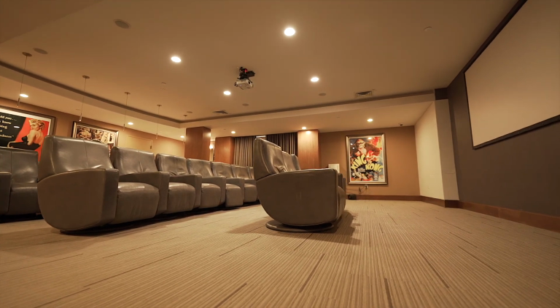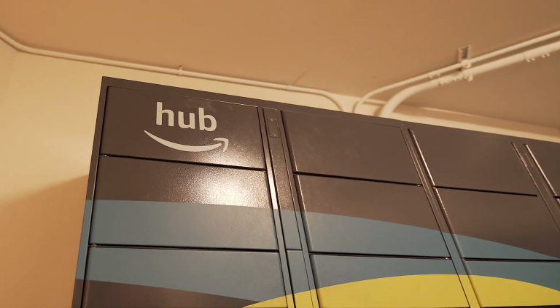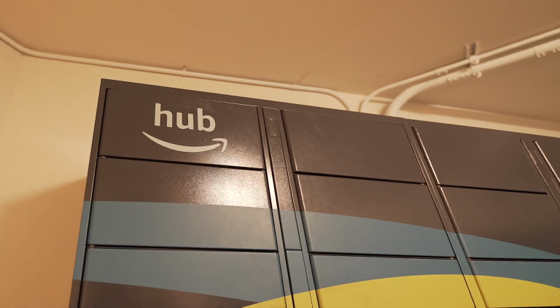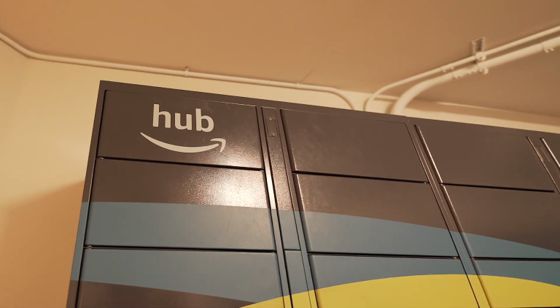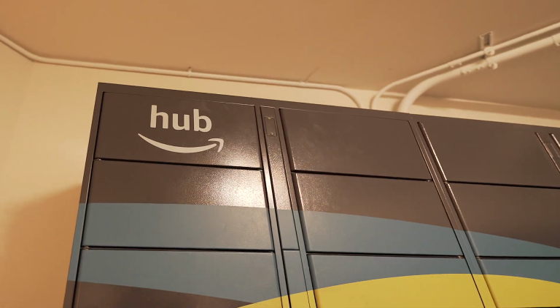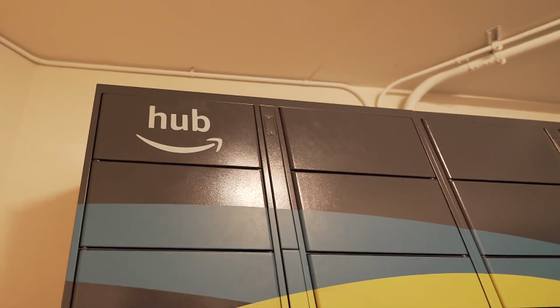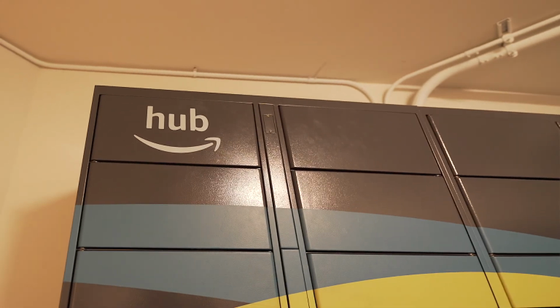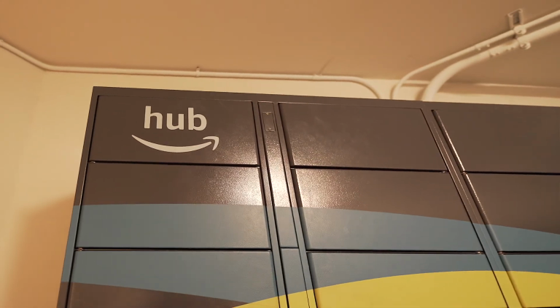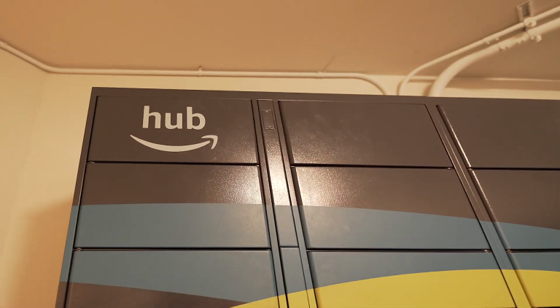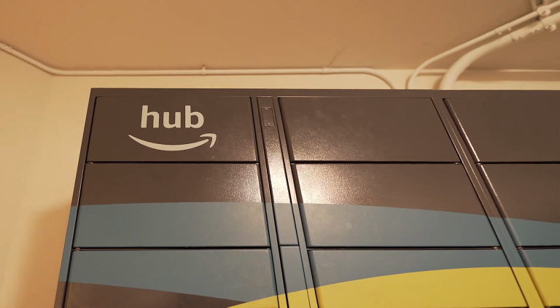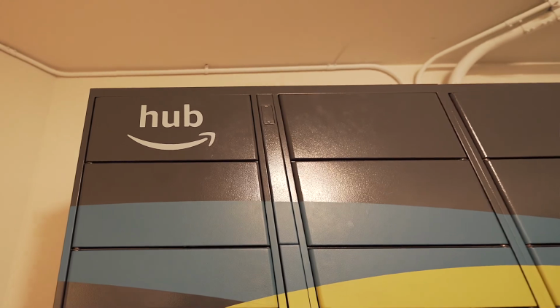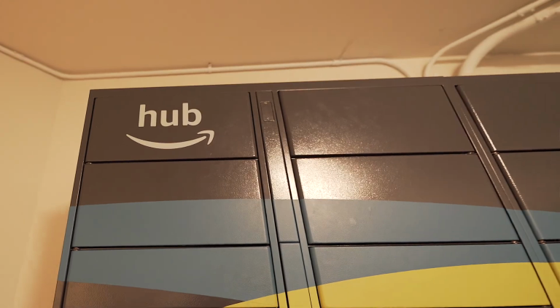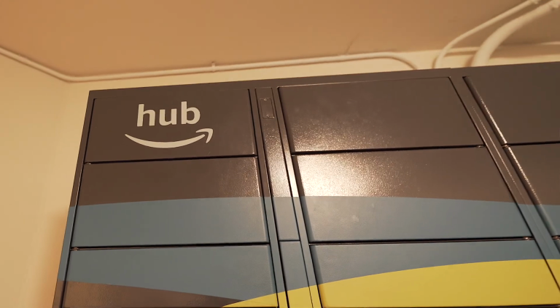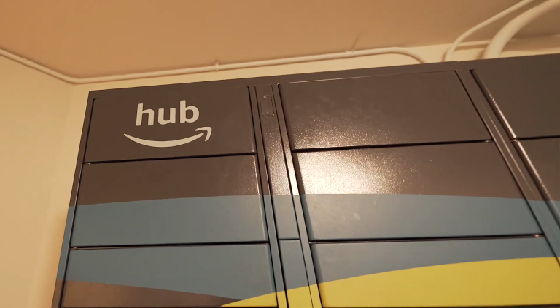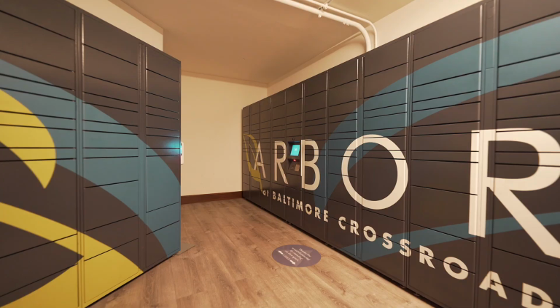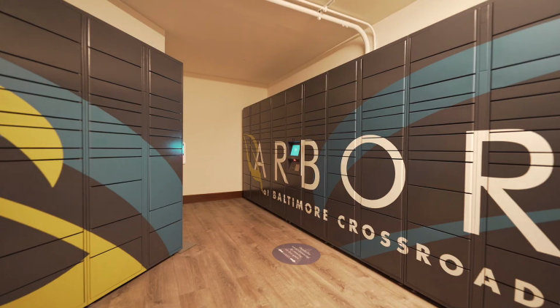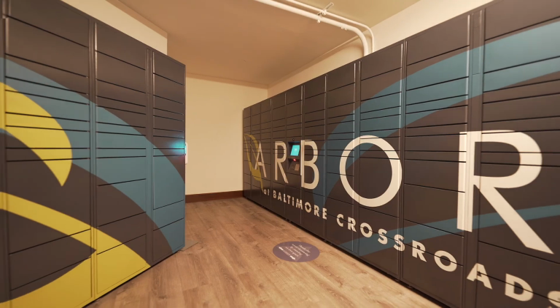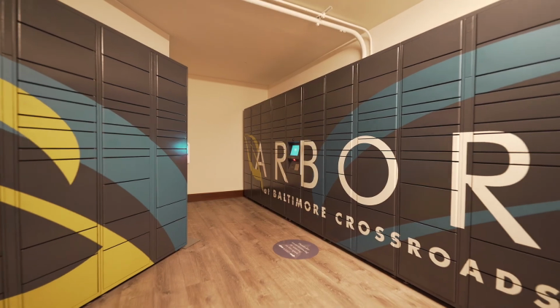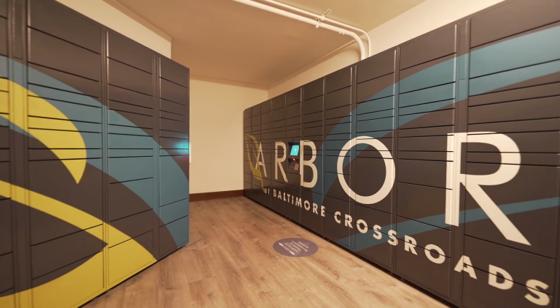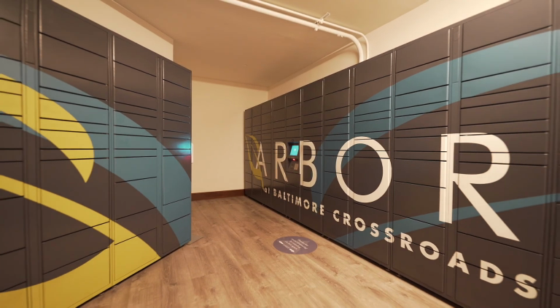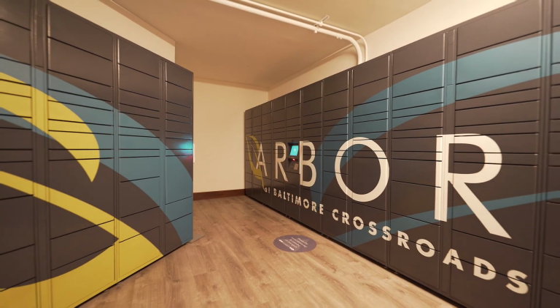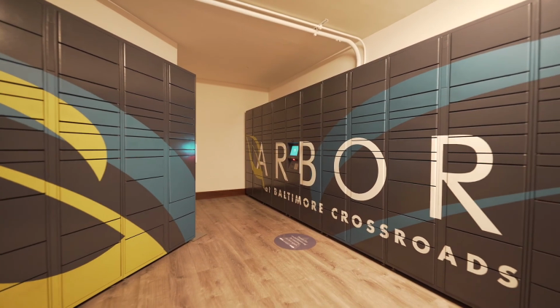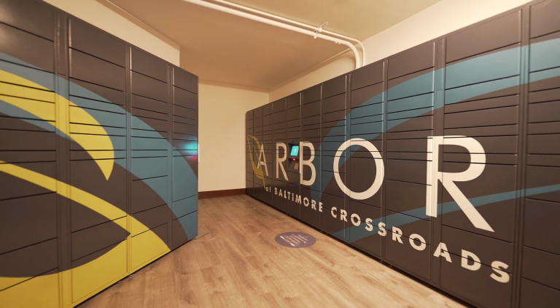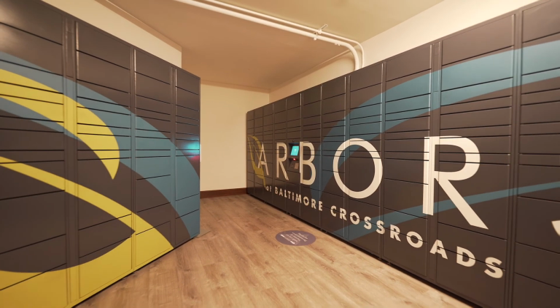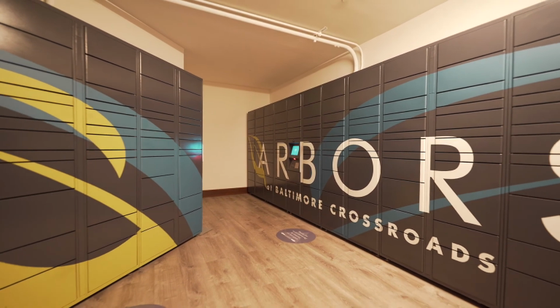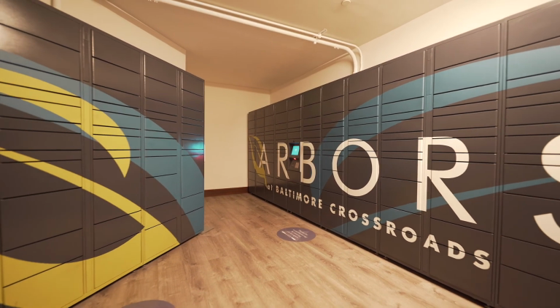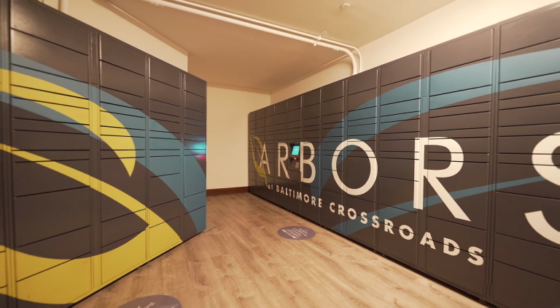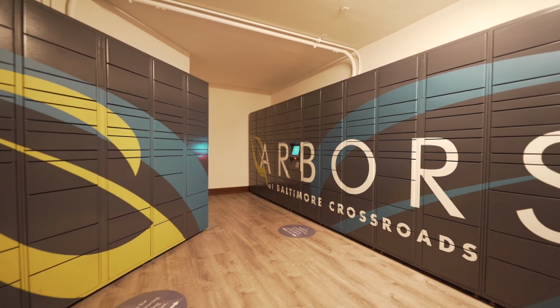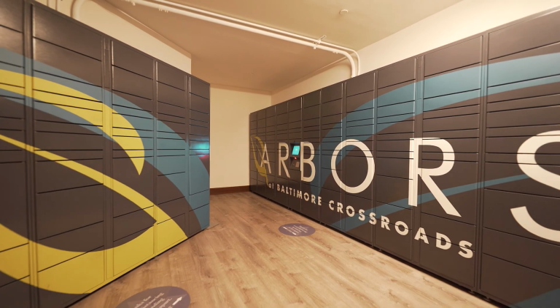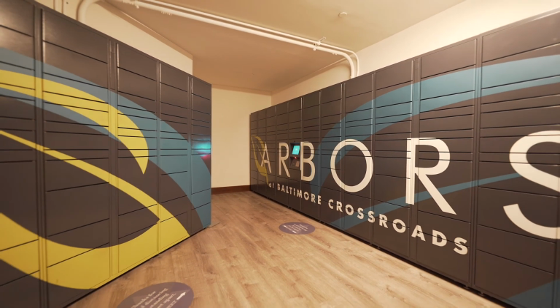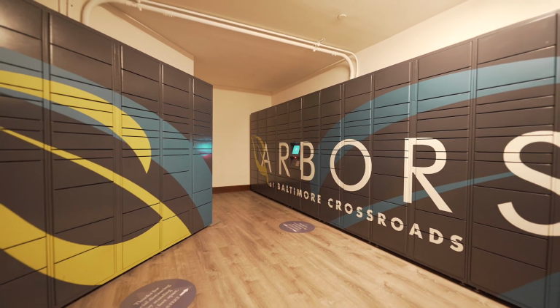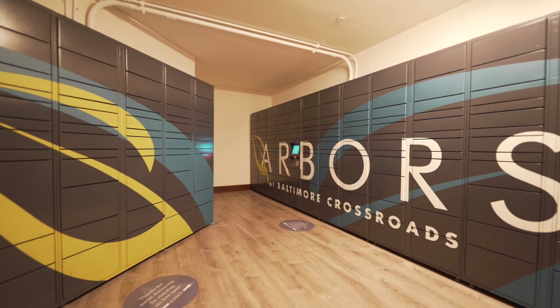Our hub locker system offers a secure and easy 24/7 package pickup service.